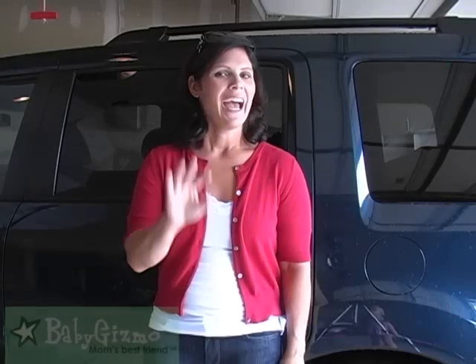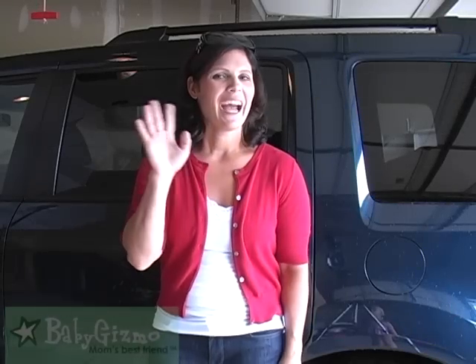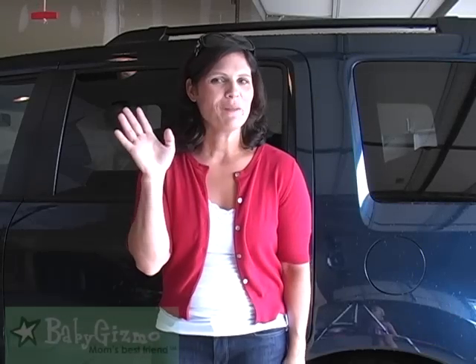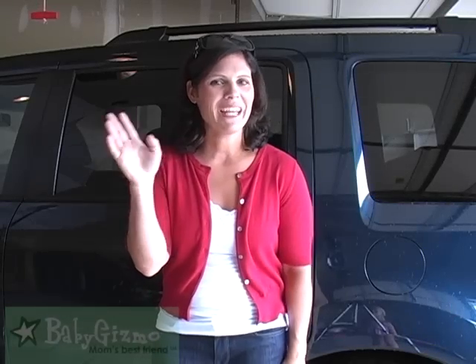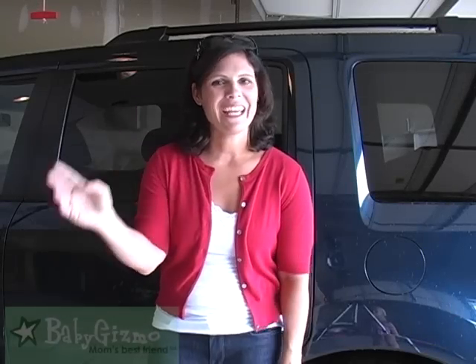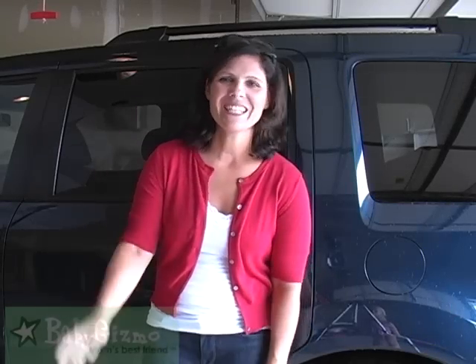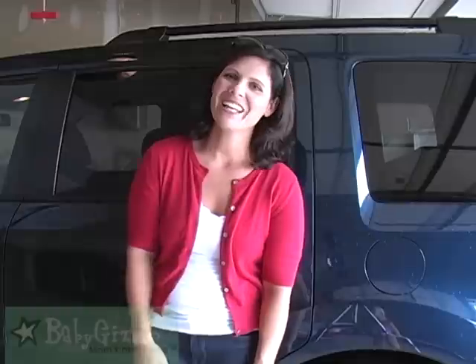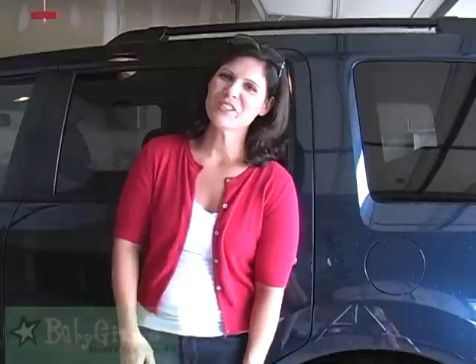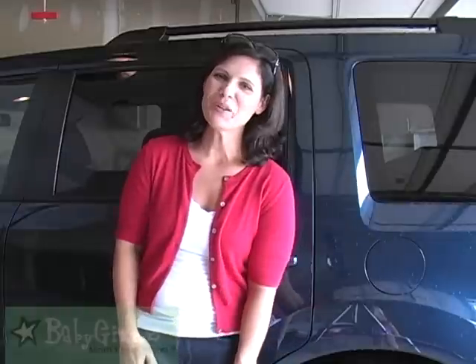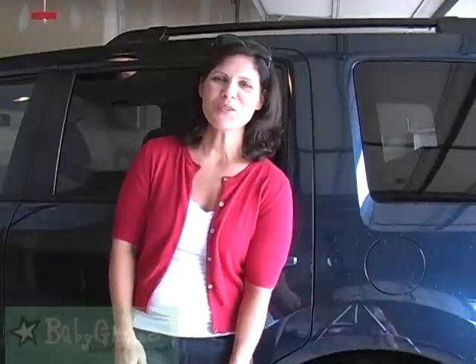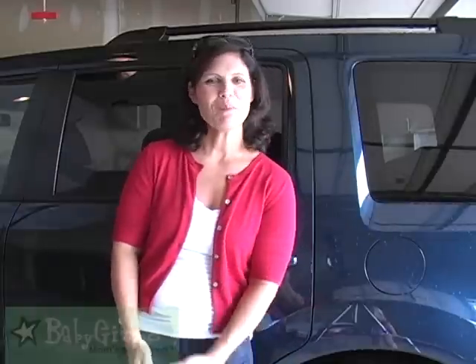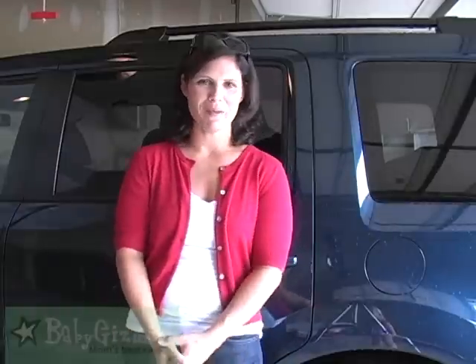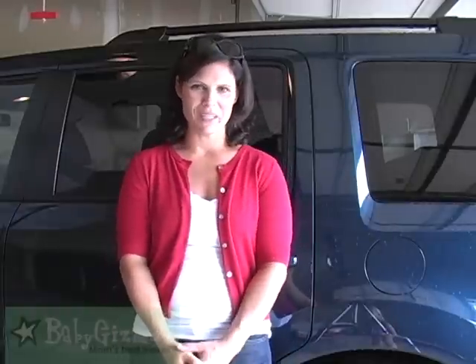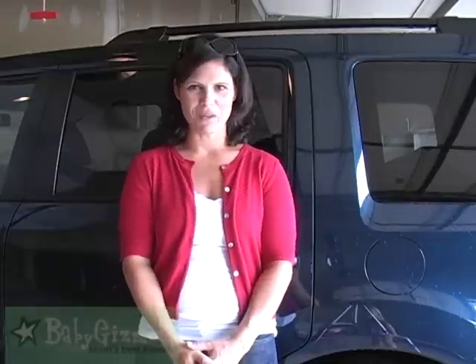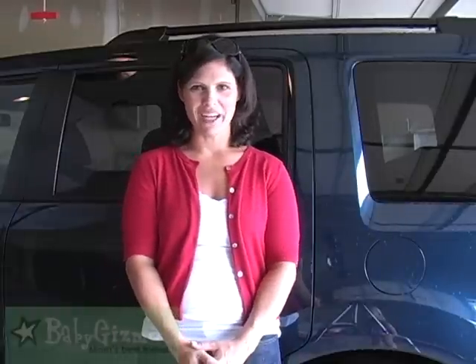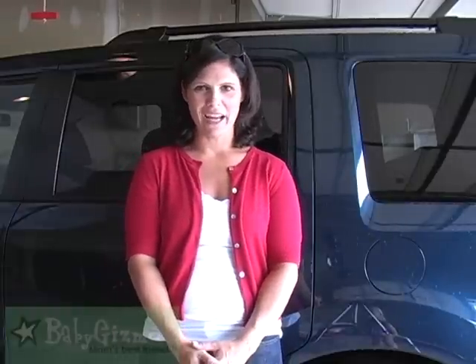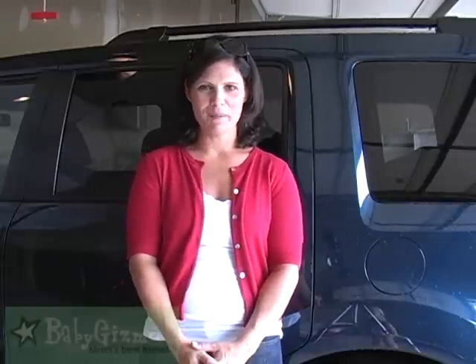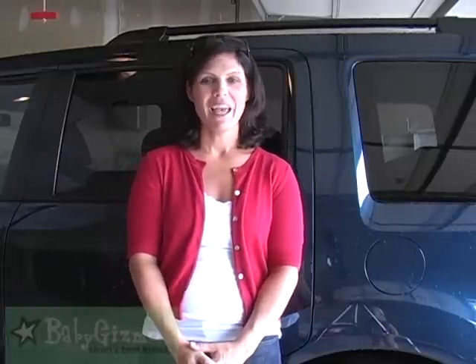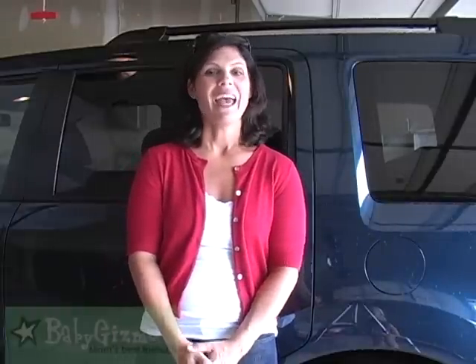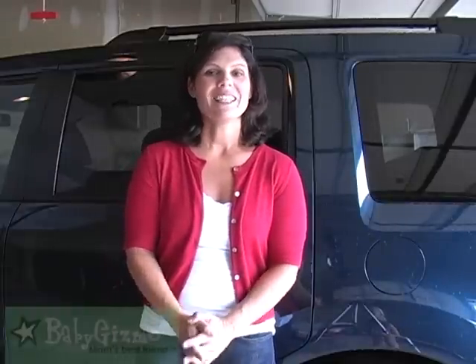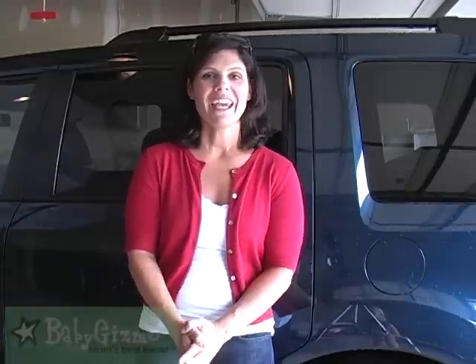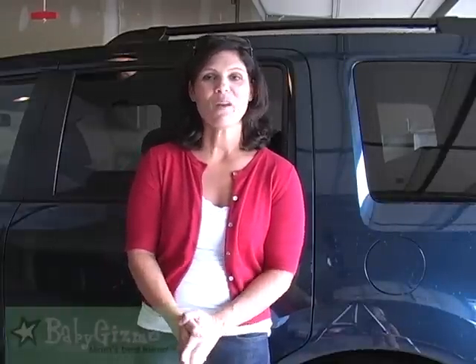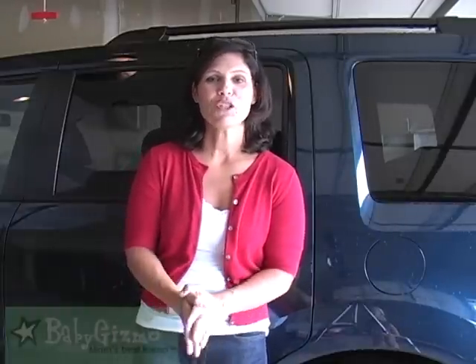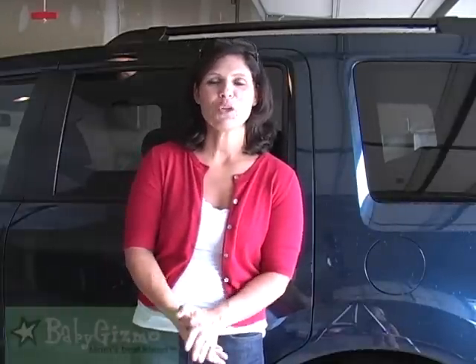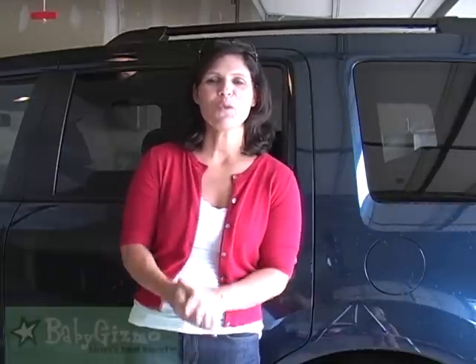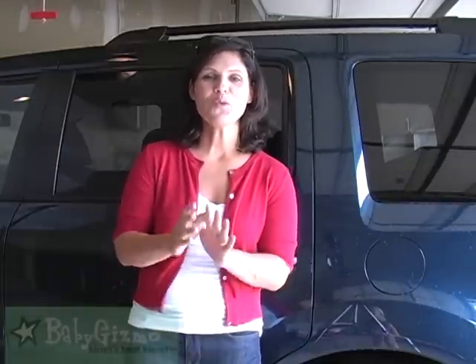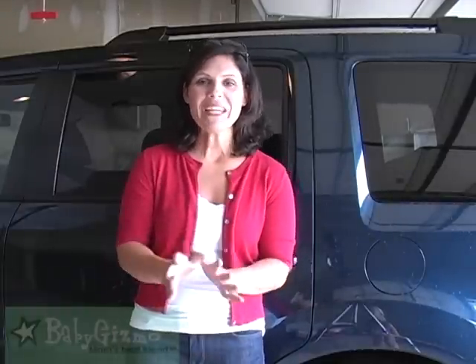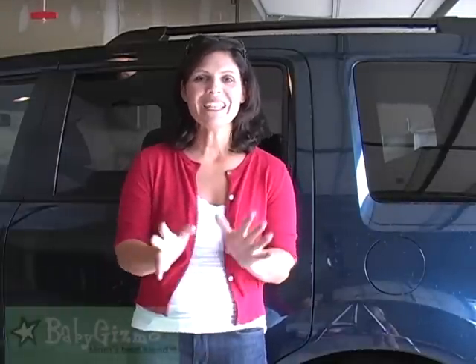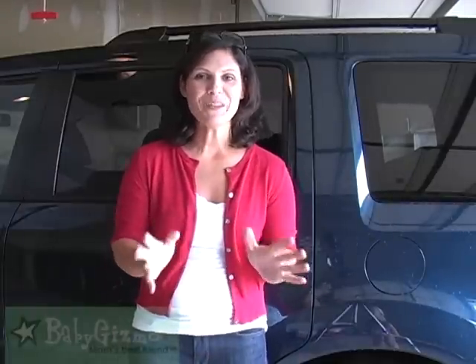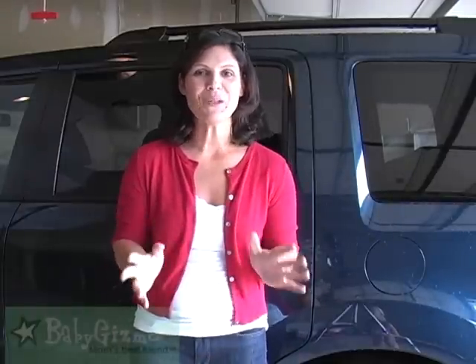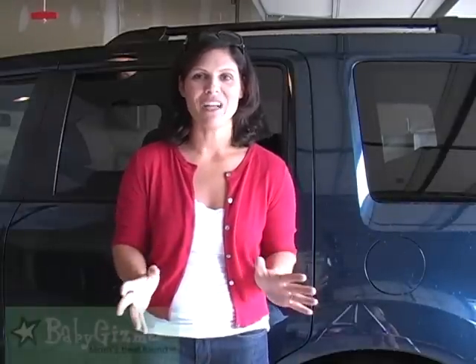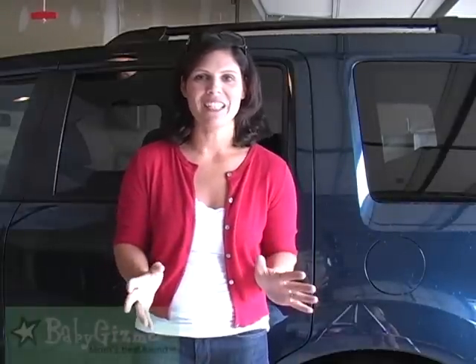Hi everybody, it's Holly Schultz from BabyGizmo.com. Today I want to show you a really cool car seat.